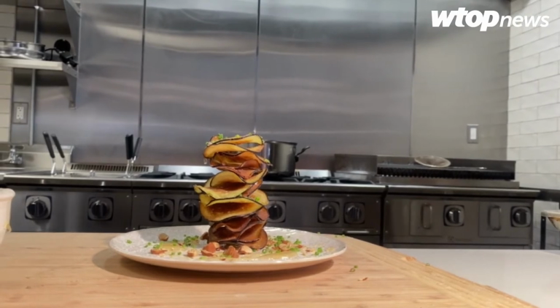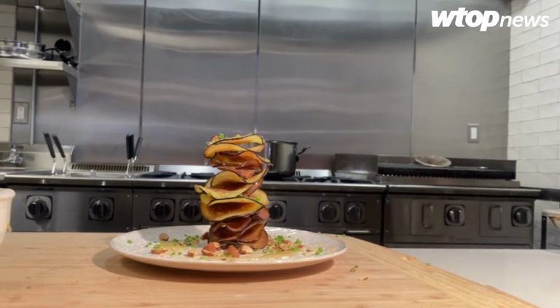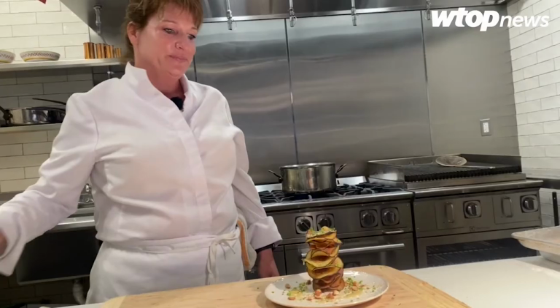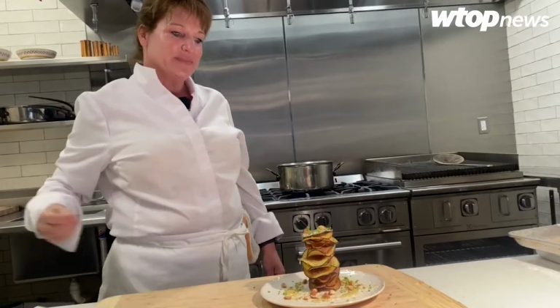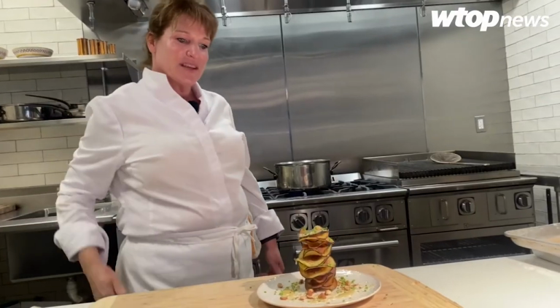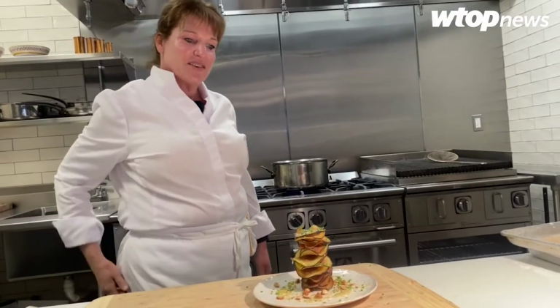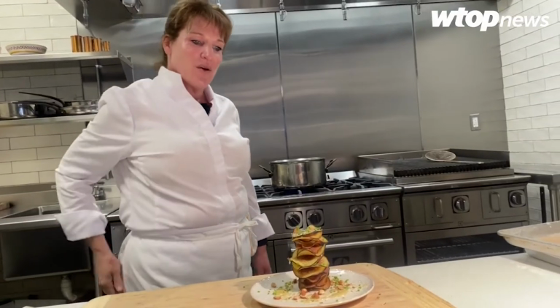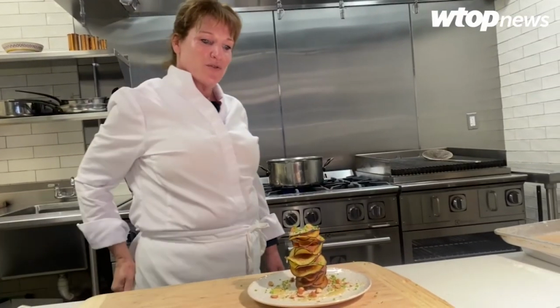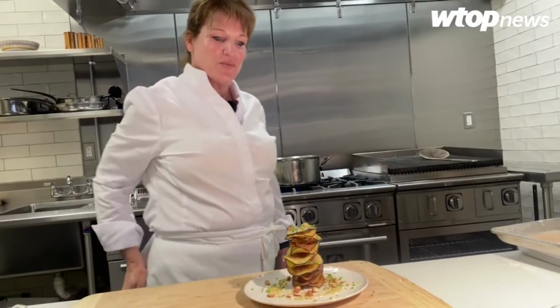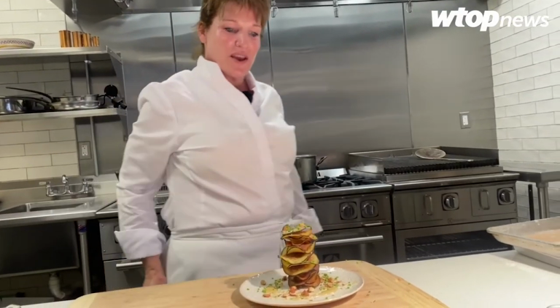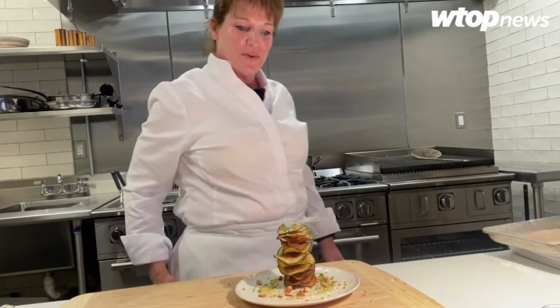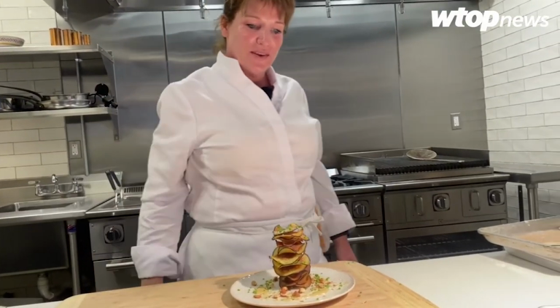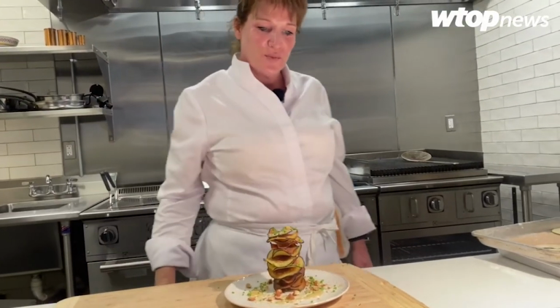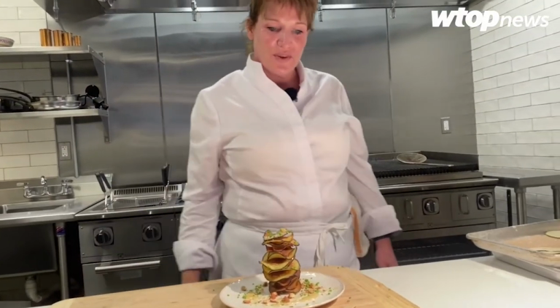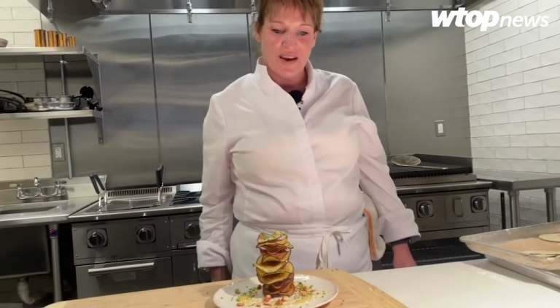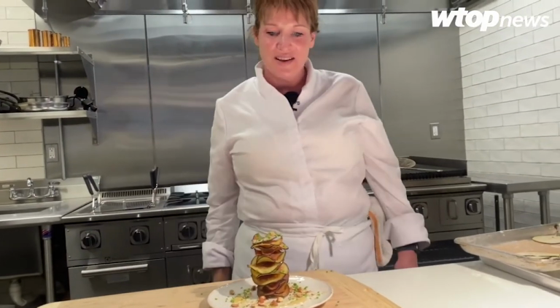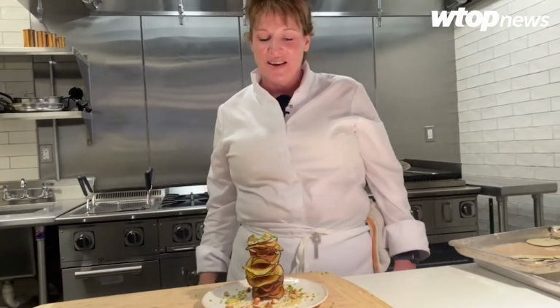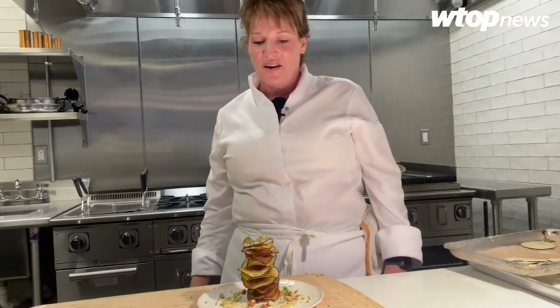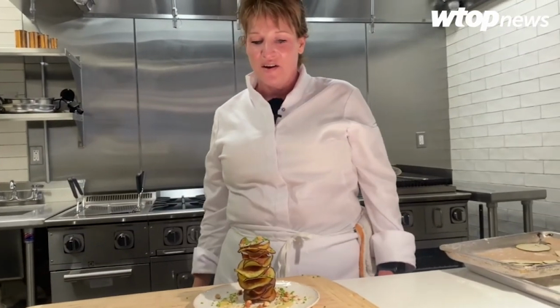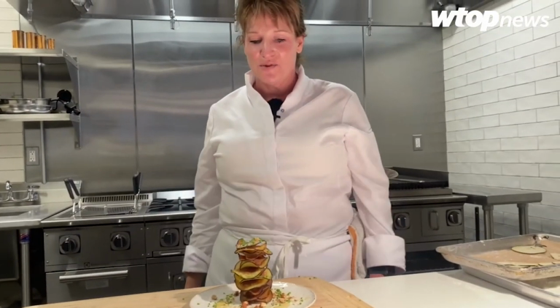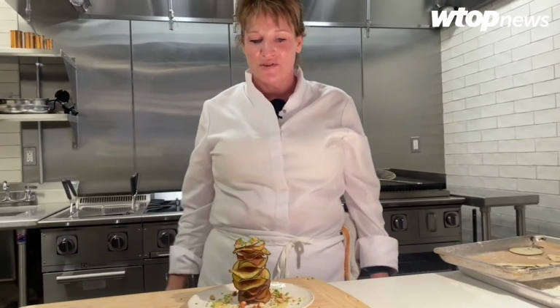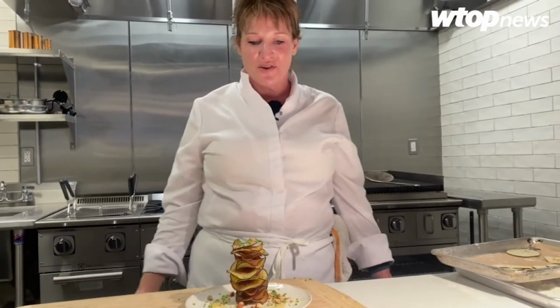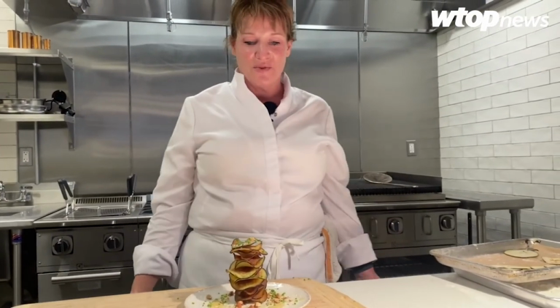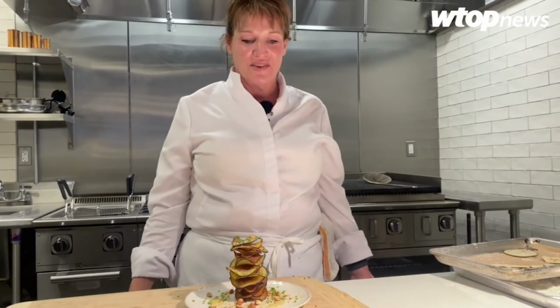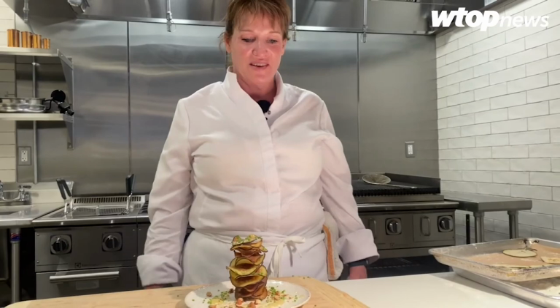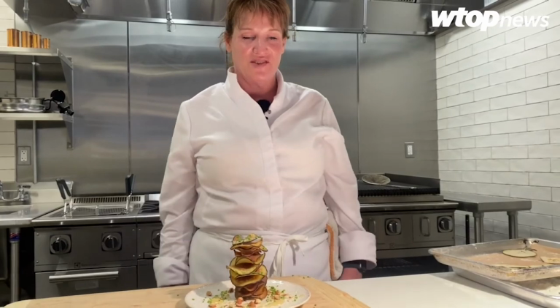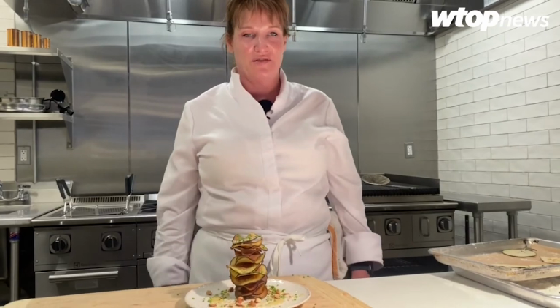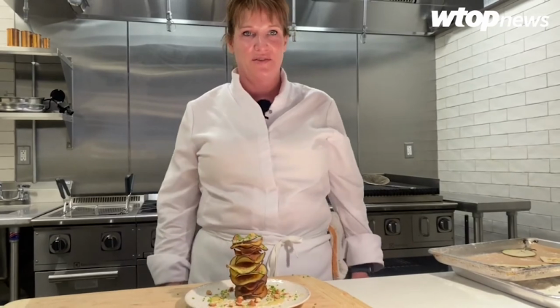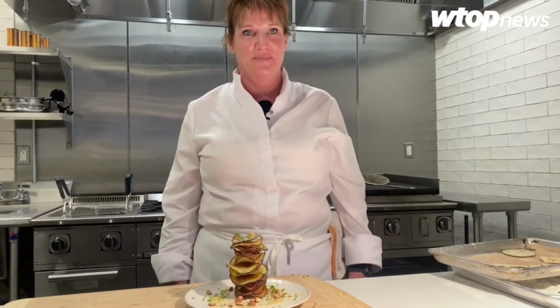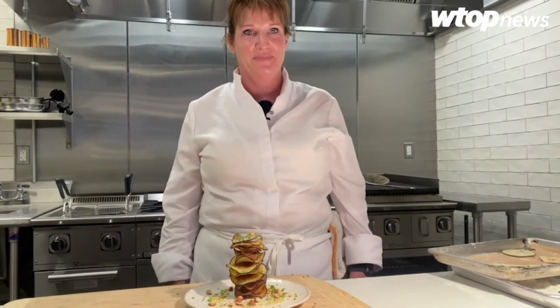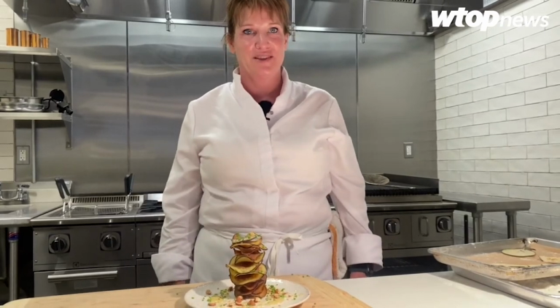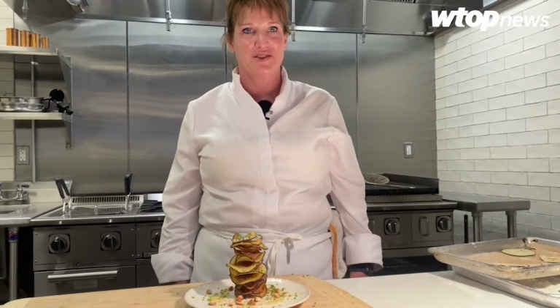This is a tower of crispy eggplant with honey, toasted almond, chives, and sea salt.